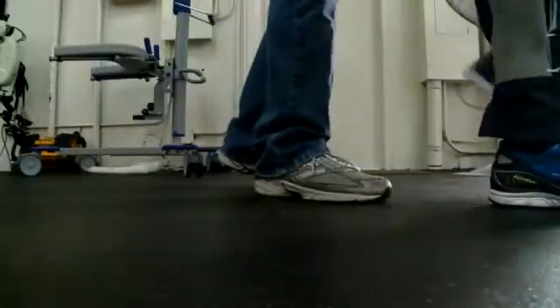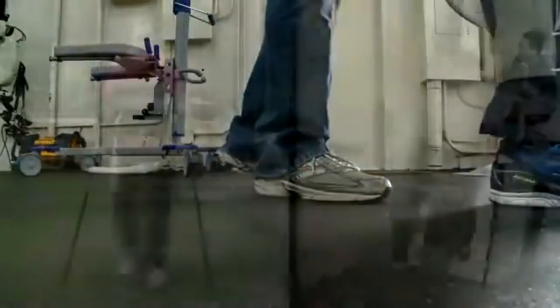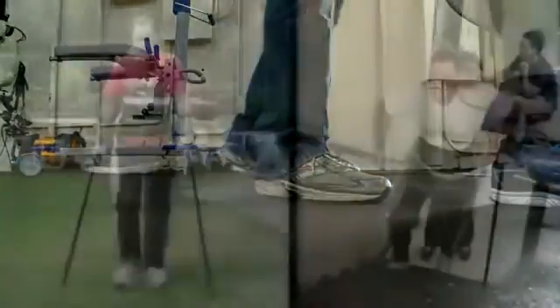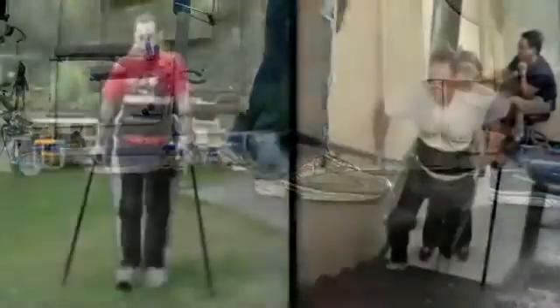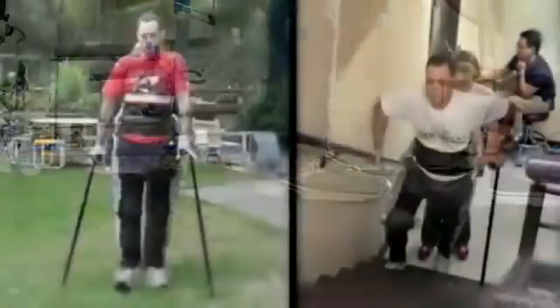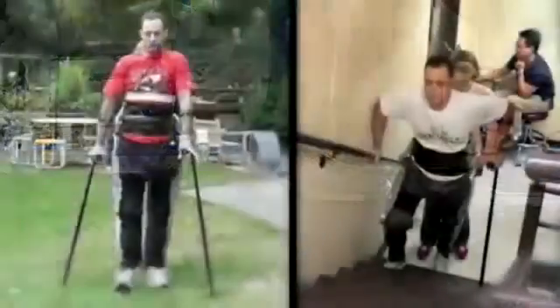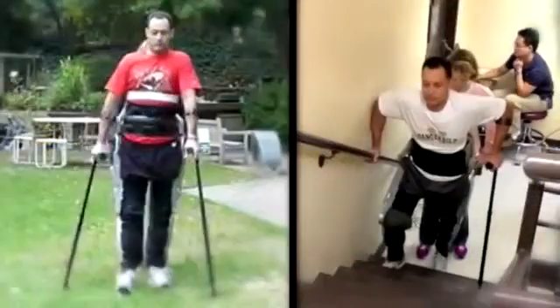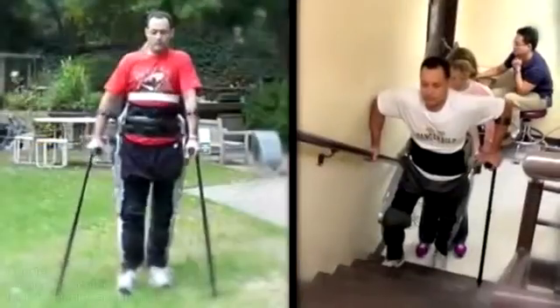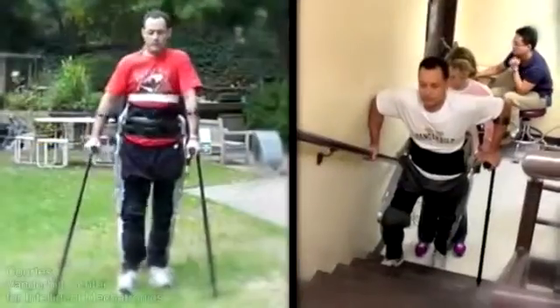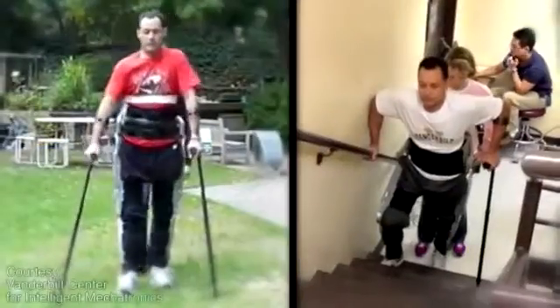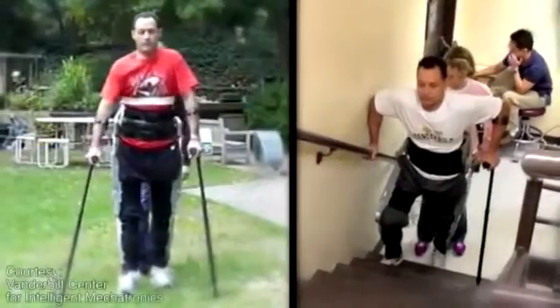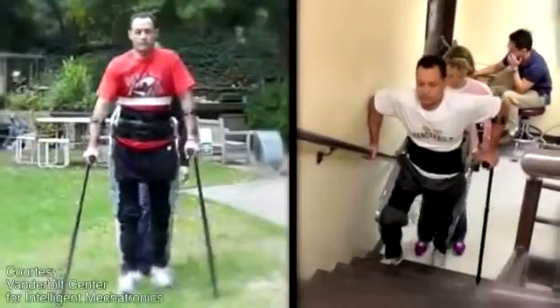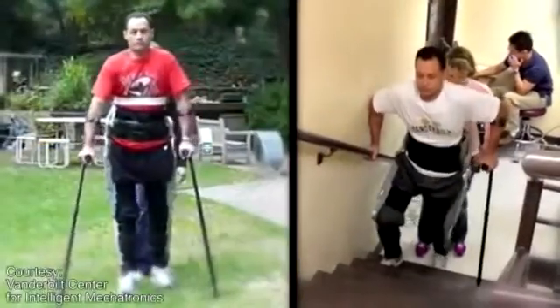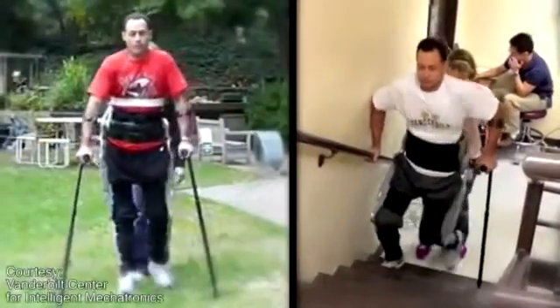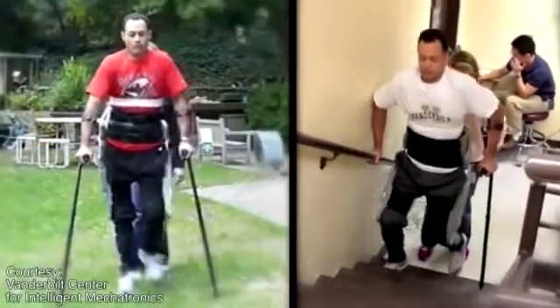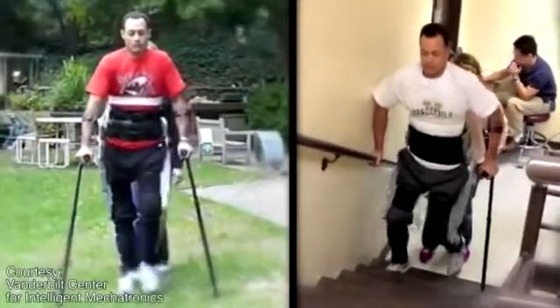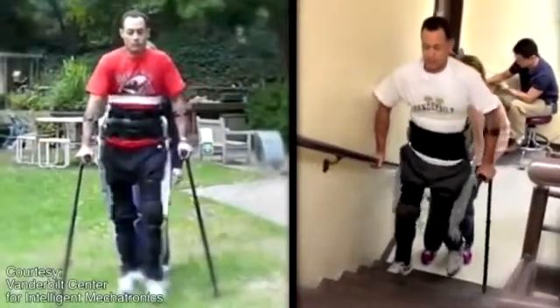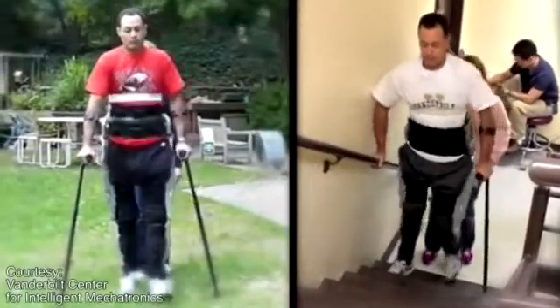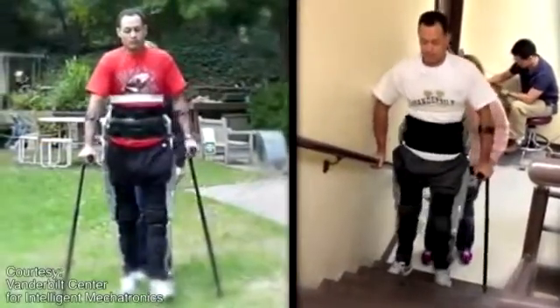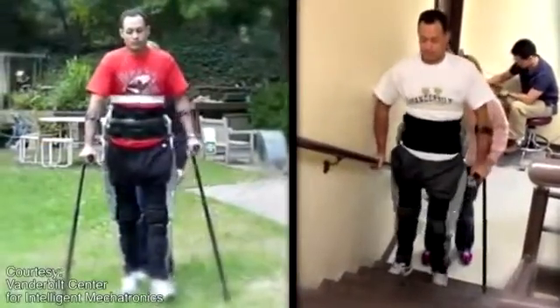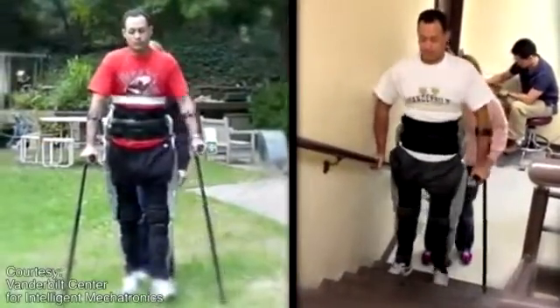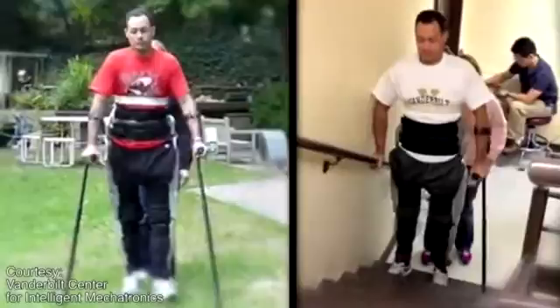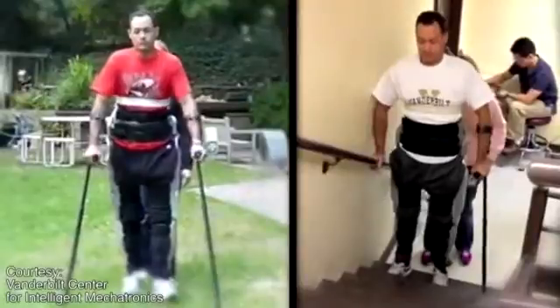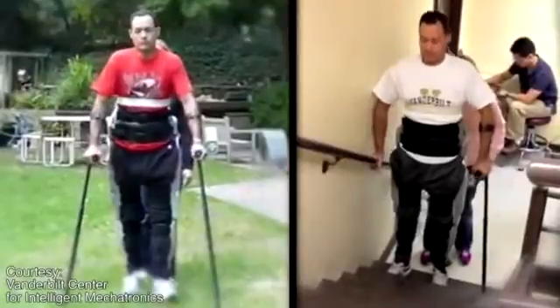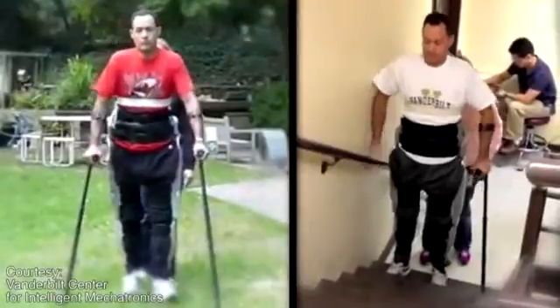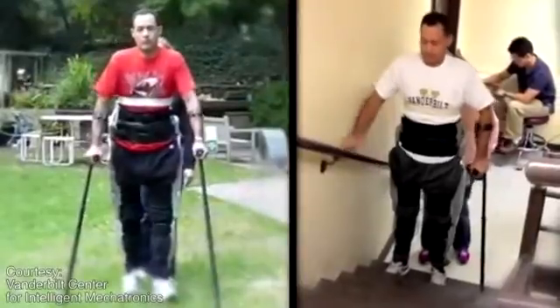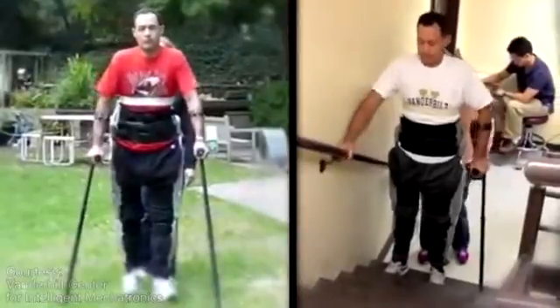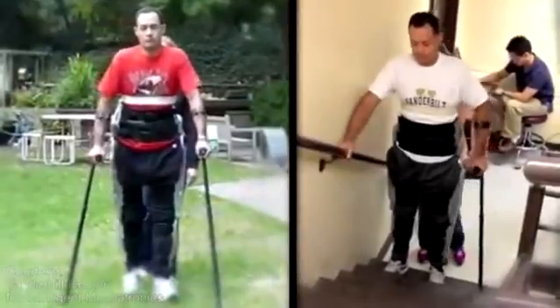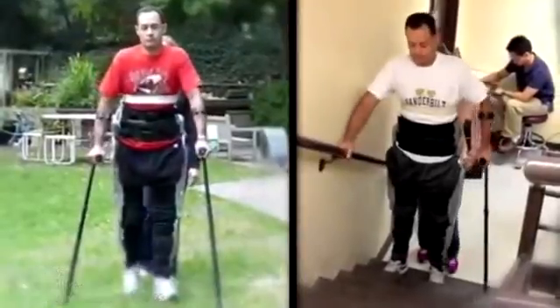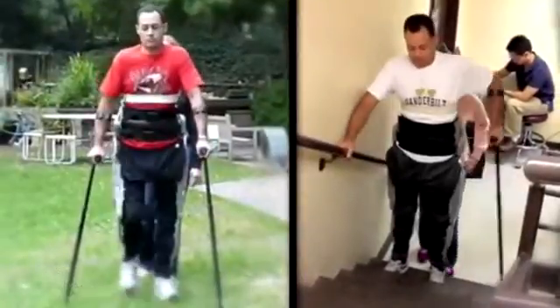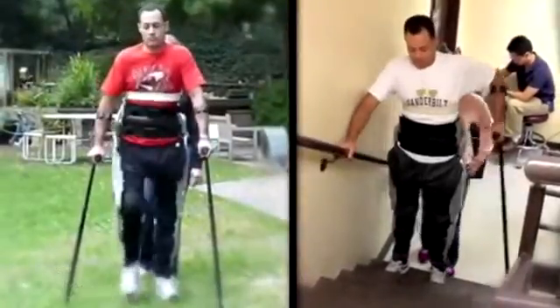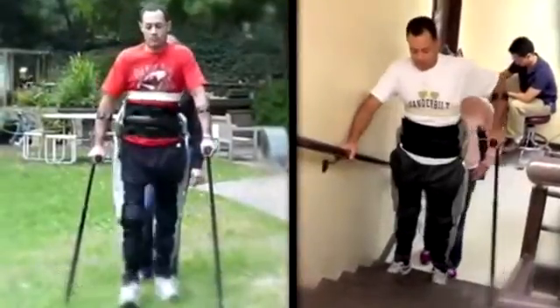And with even more practice, Brian should be able to make advanced moves like other patients who have used the device.